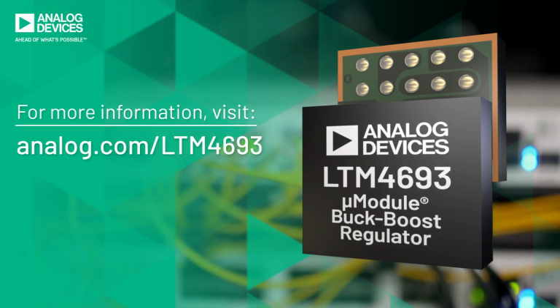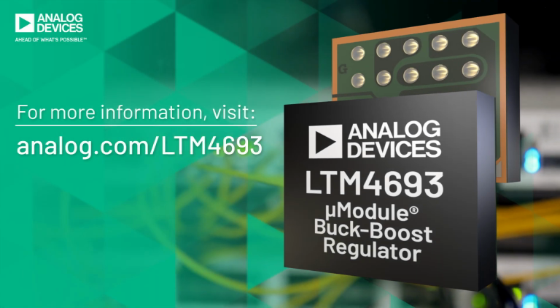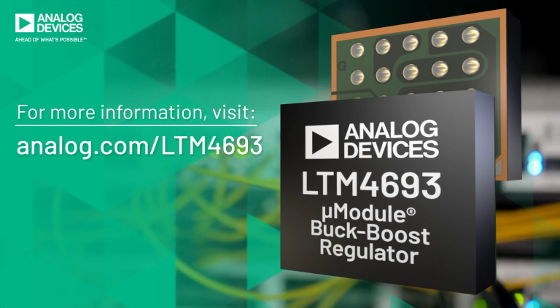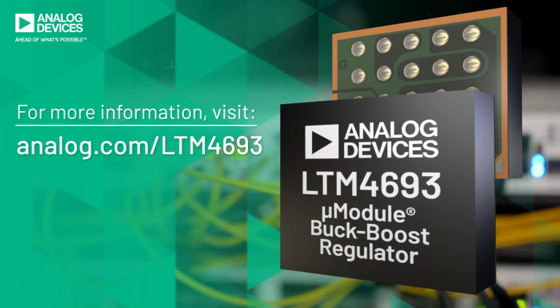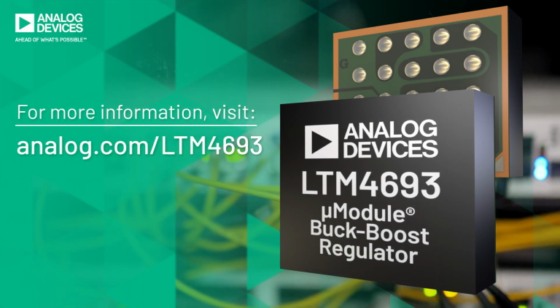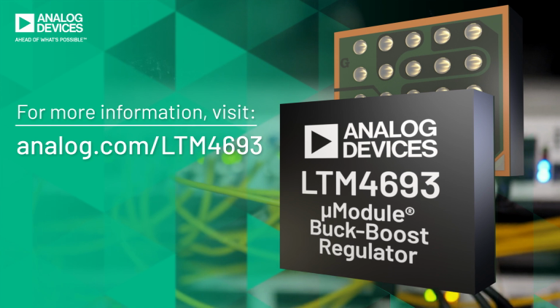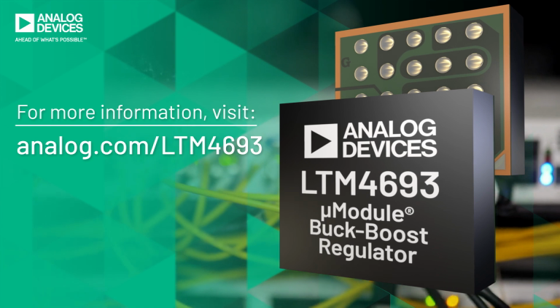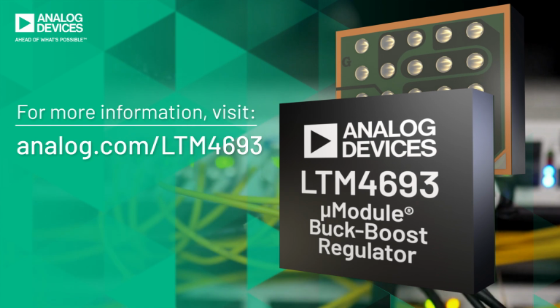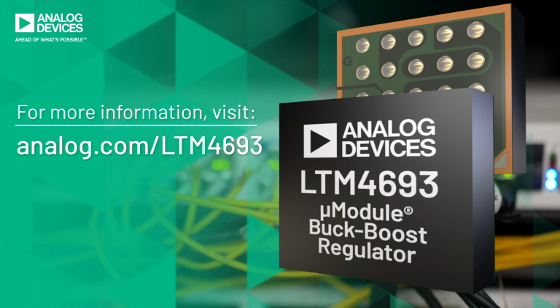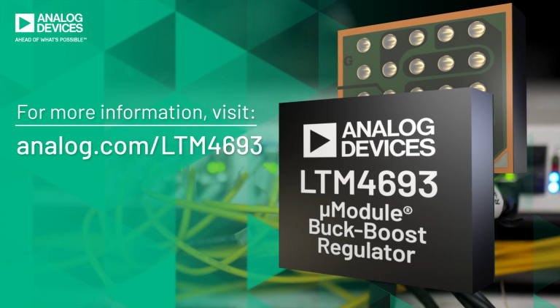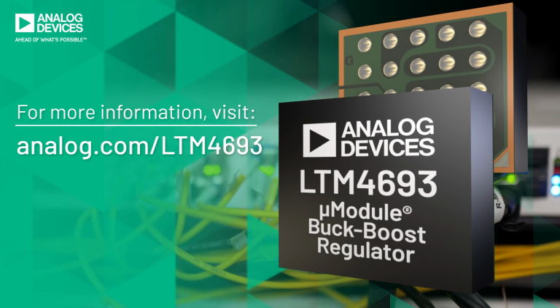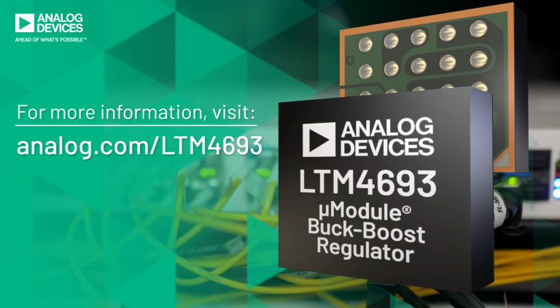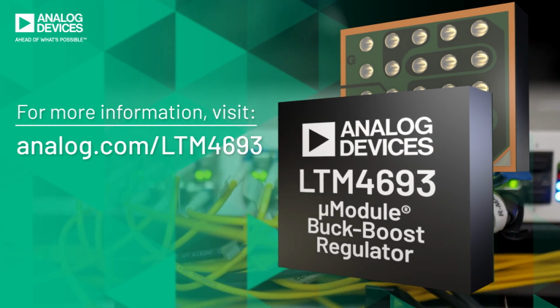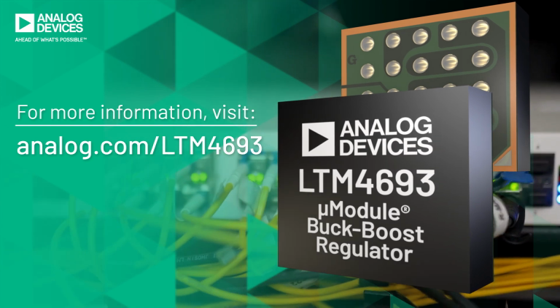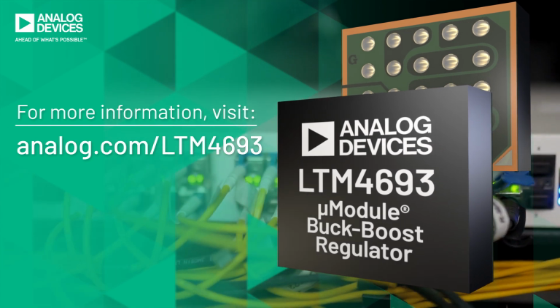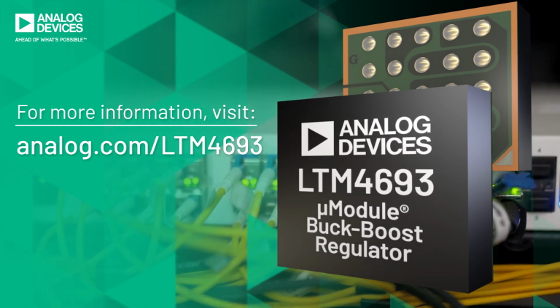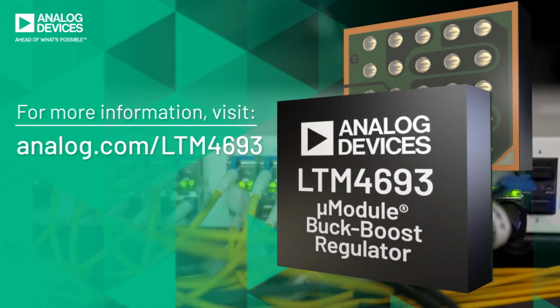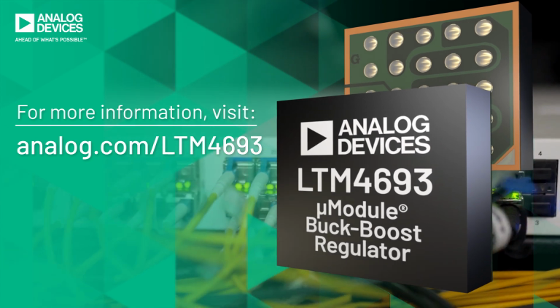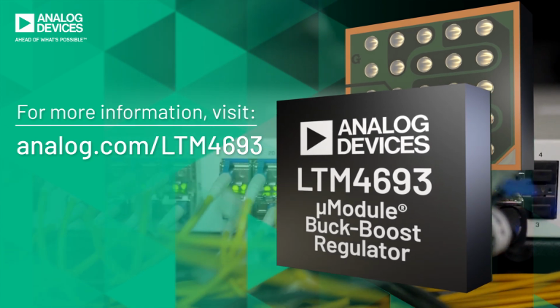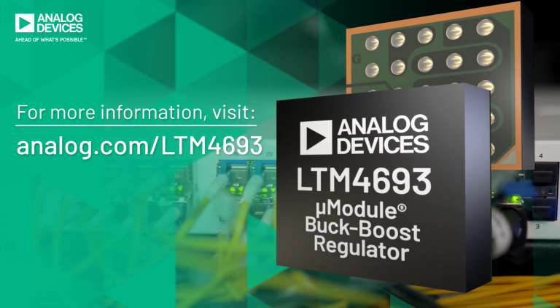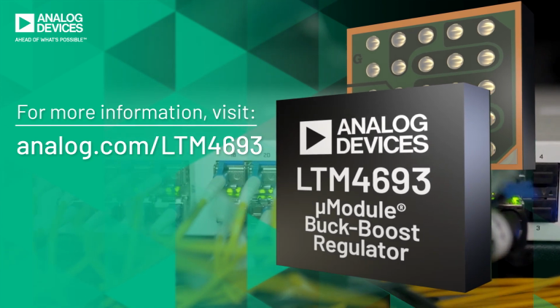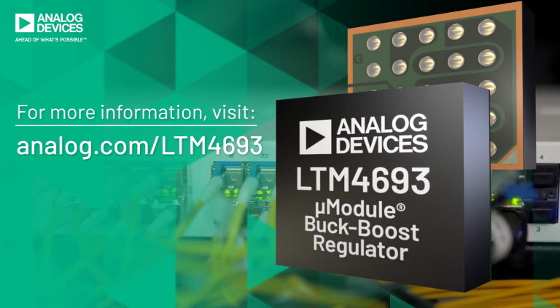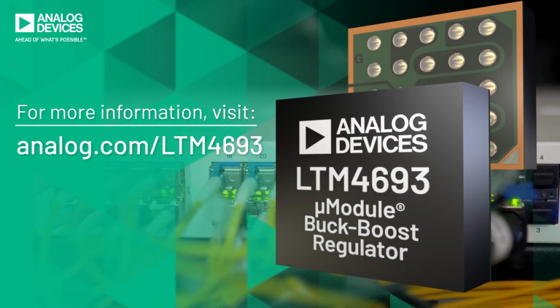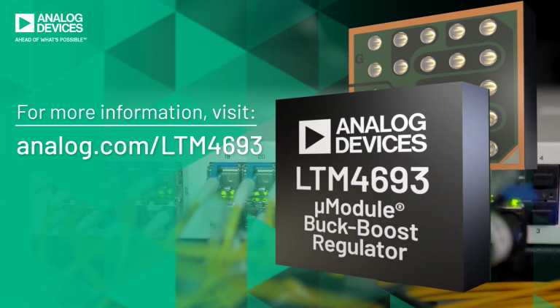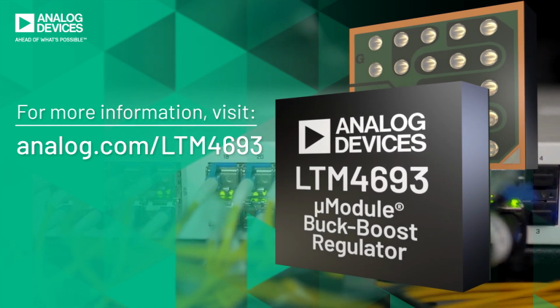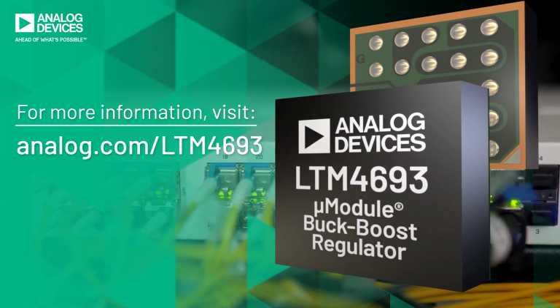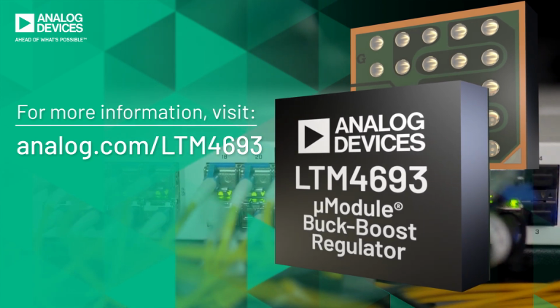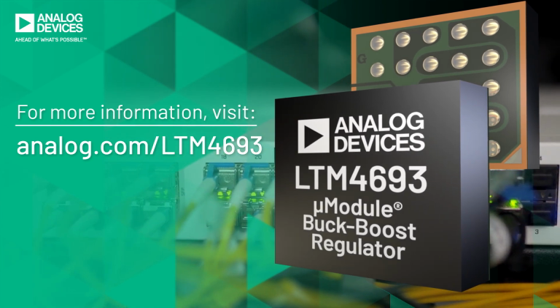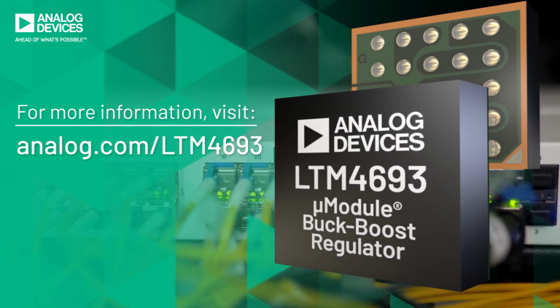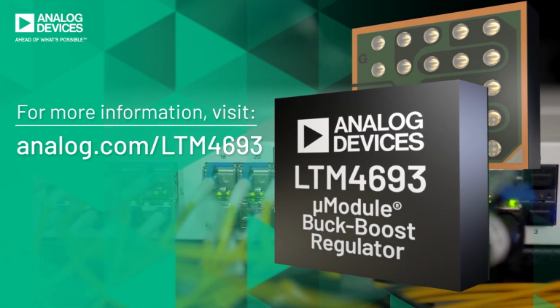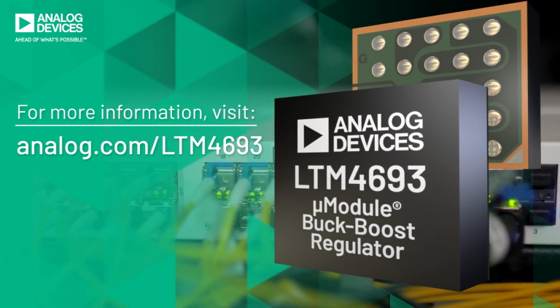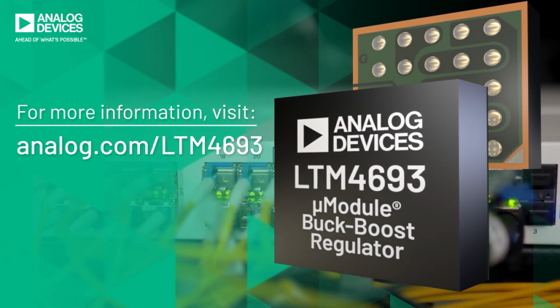When space is limited but power is paramount, the LTM4693 fits in.